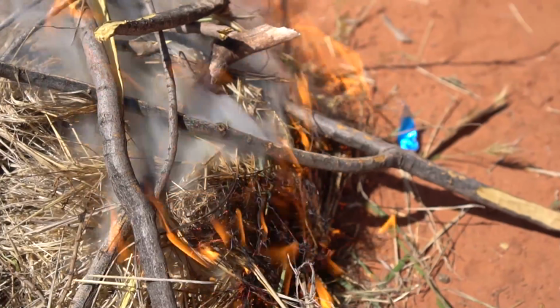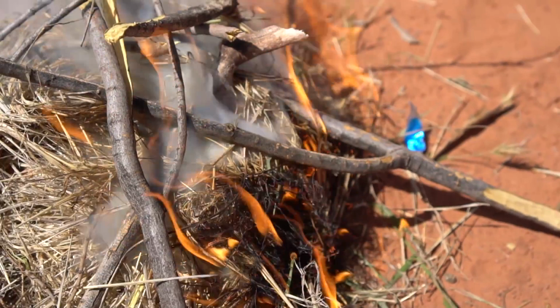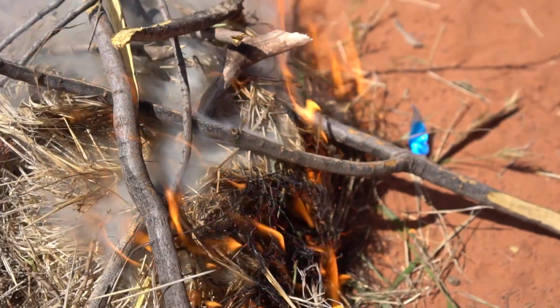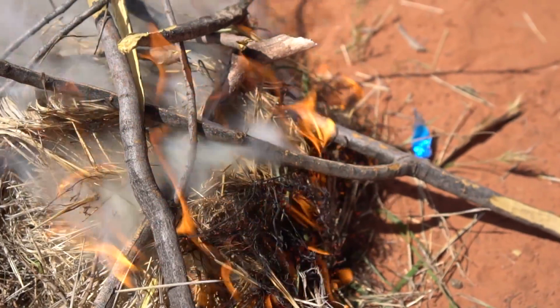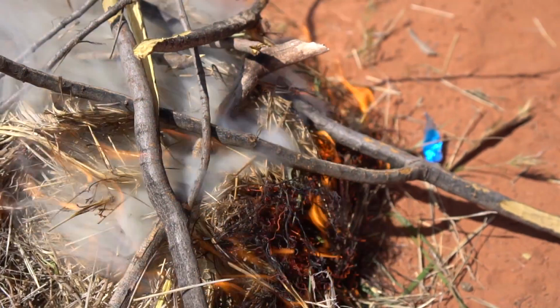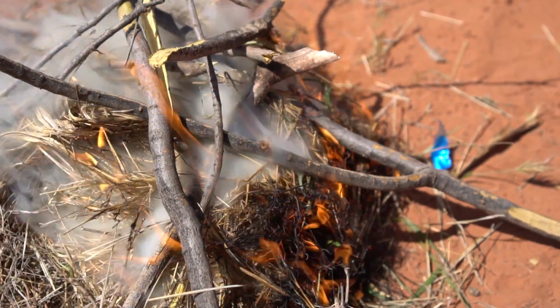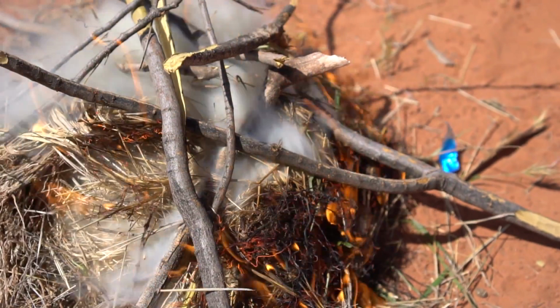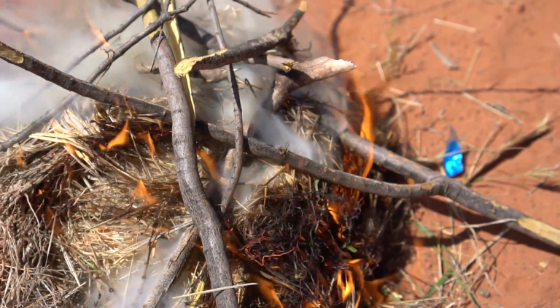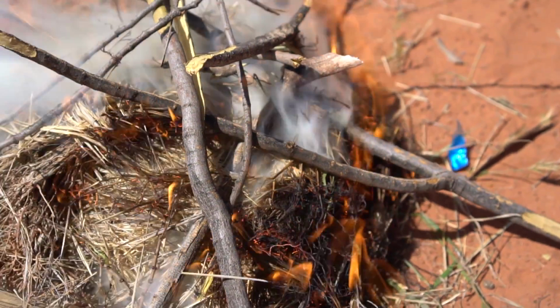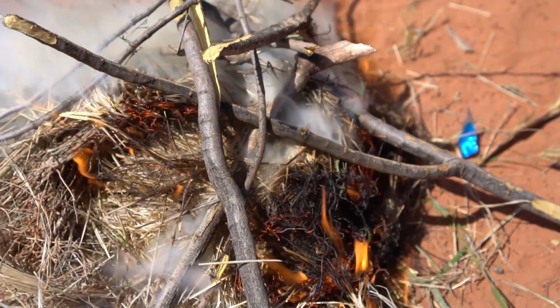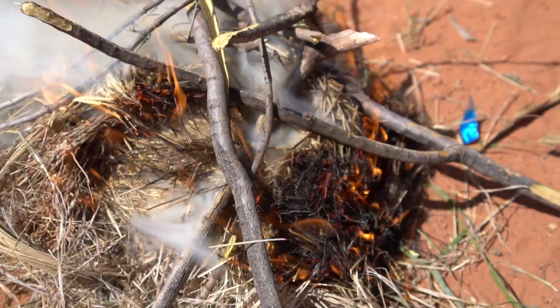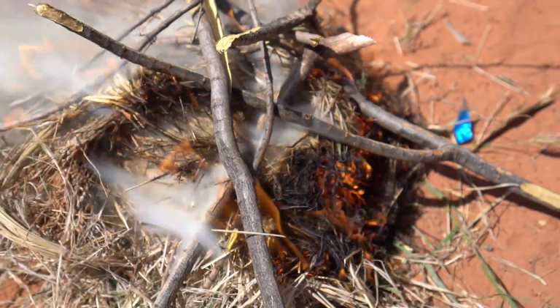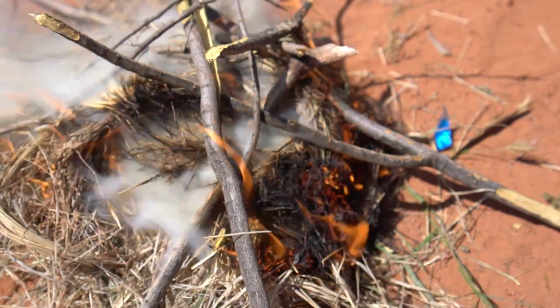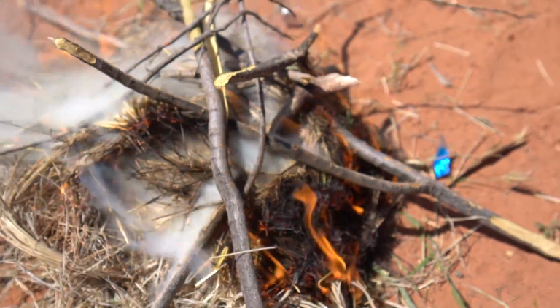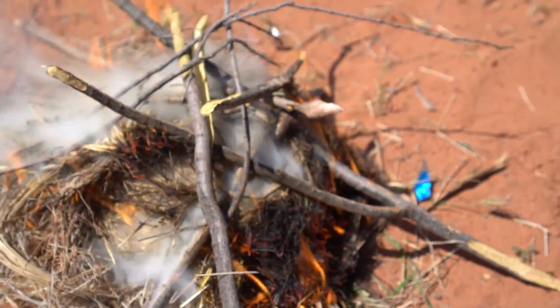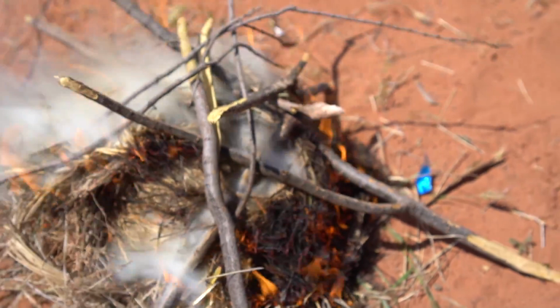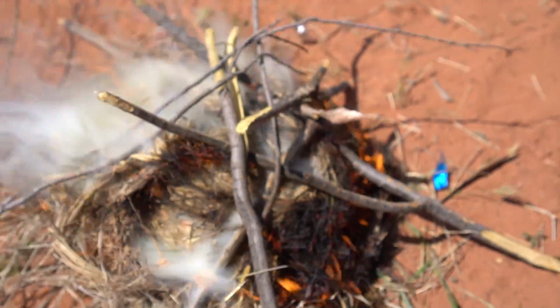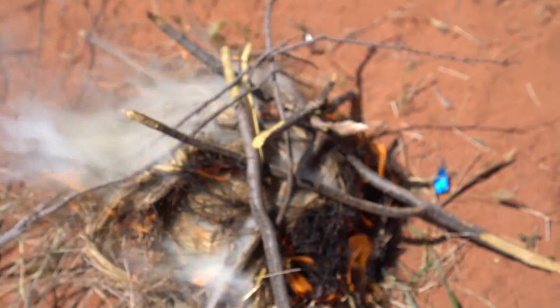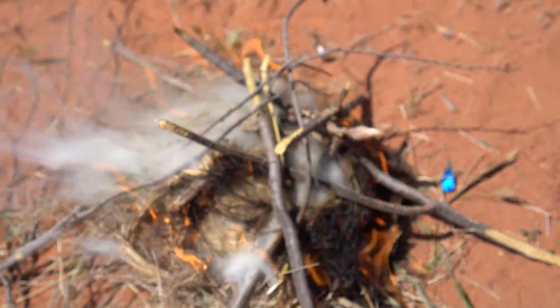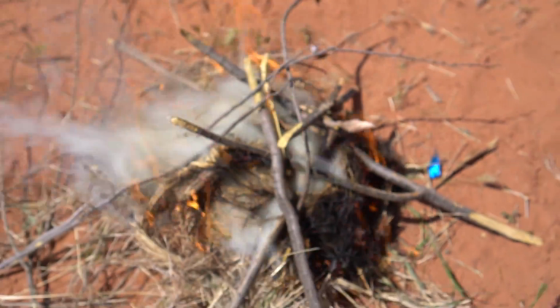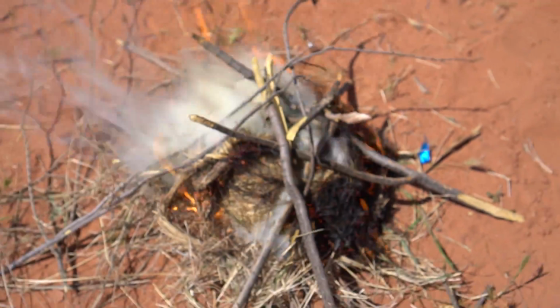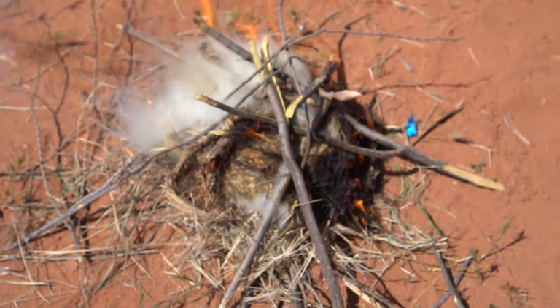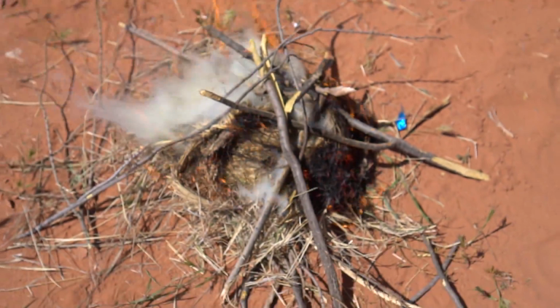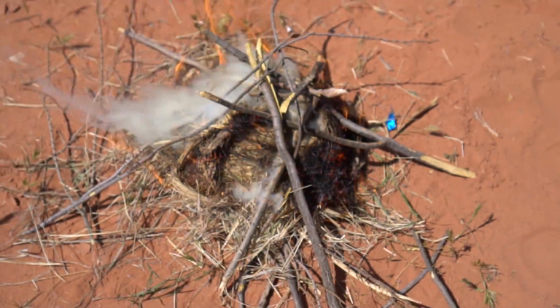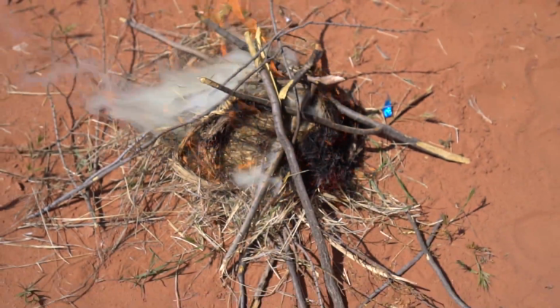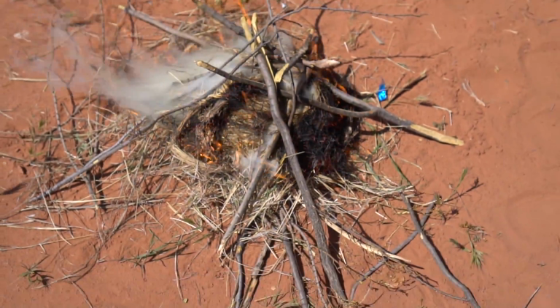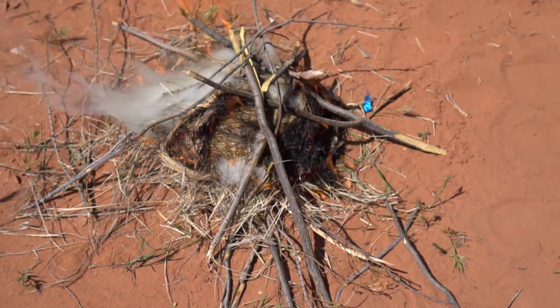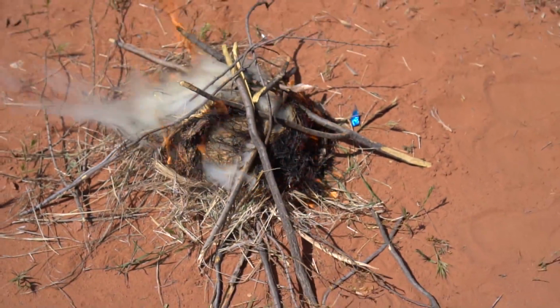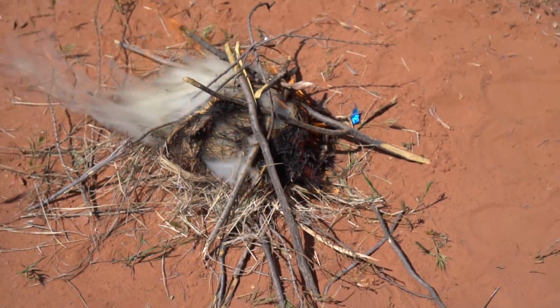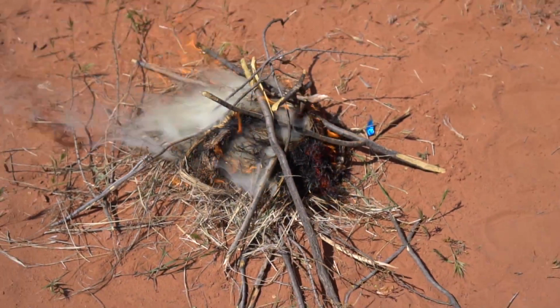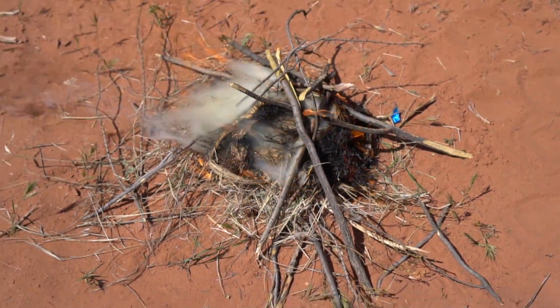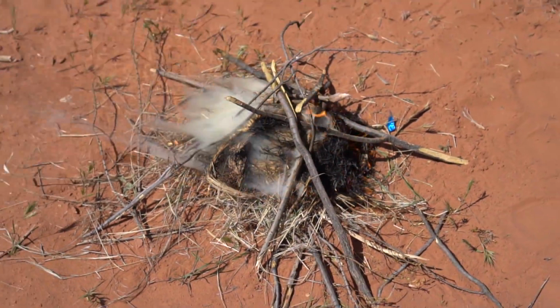That went up in no time flat. First try. Because I'm Batman.